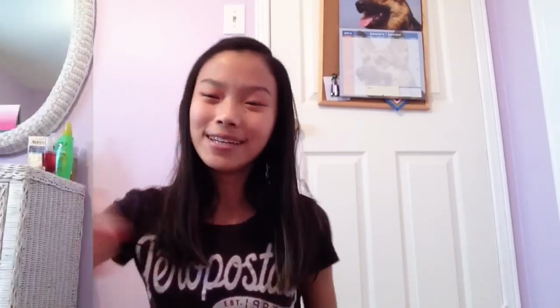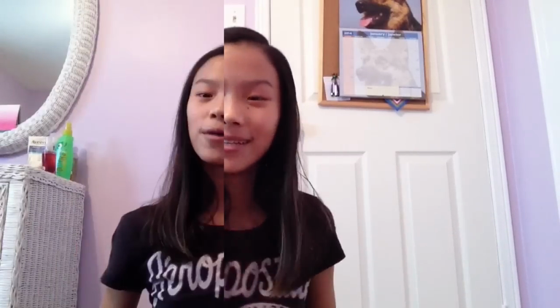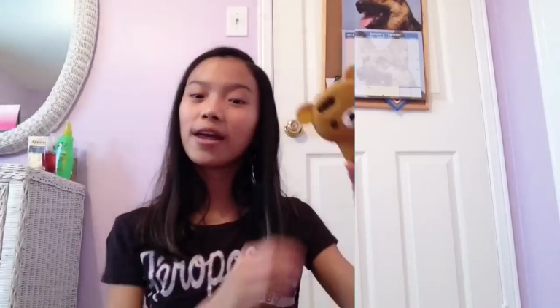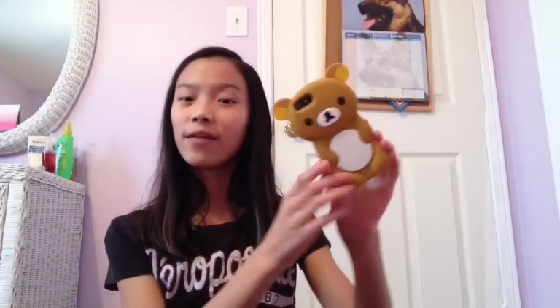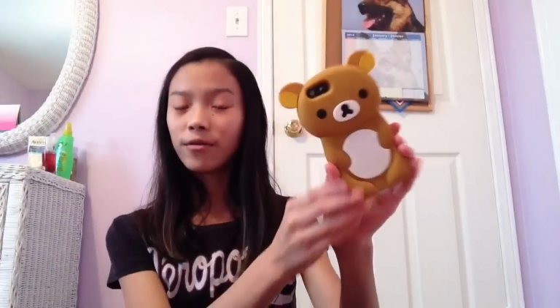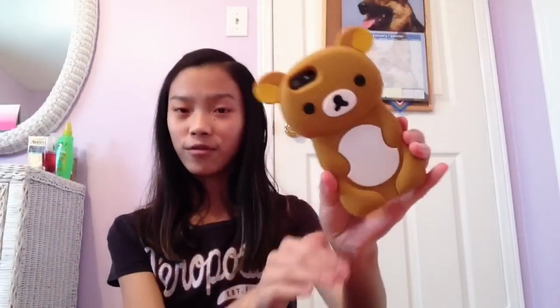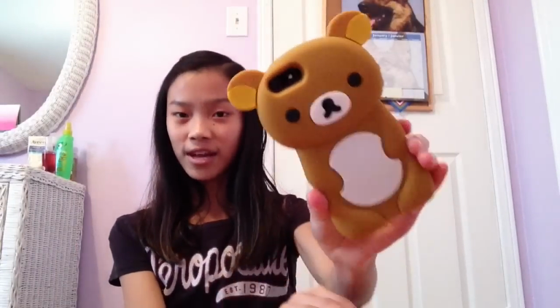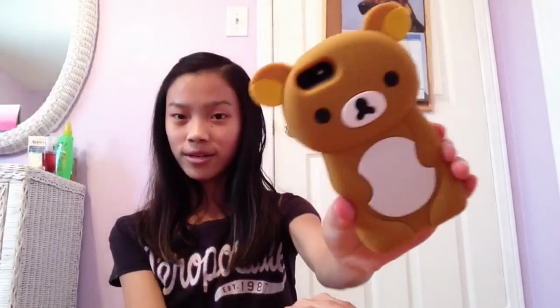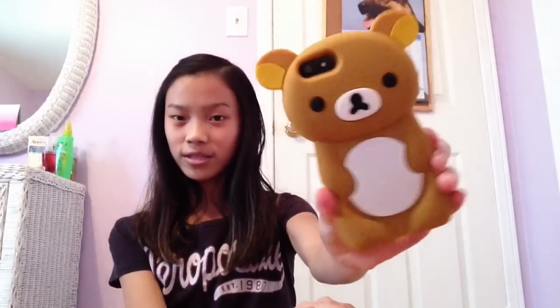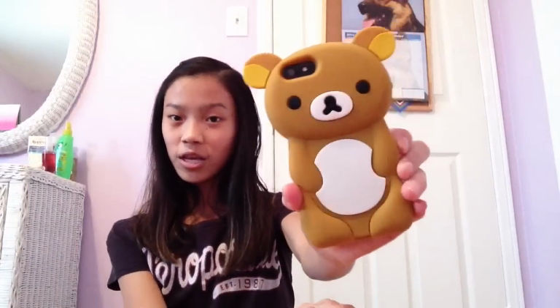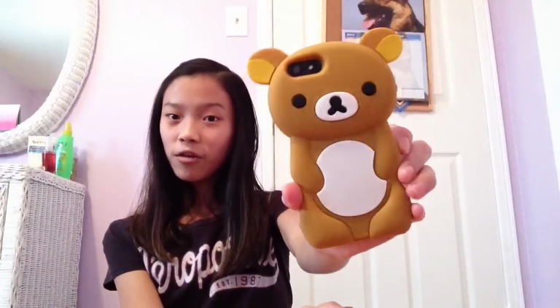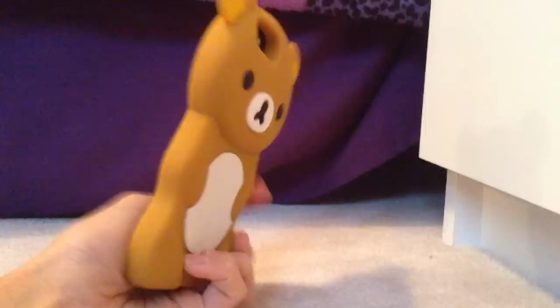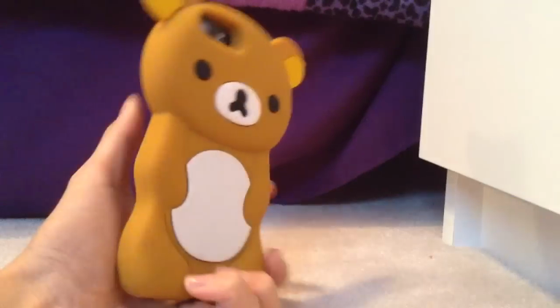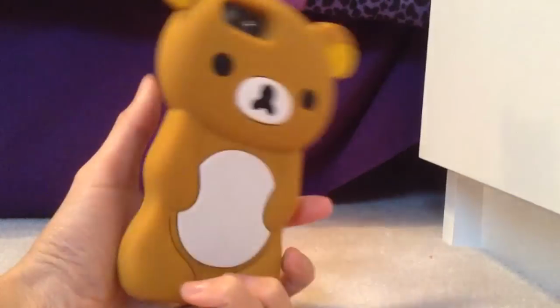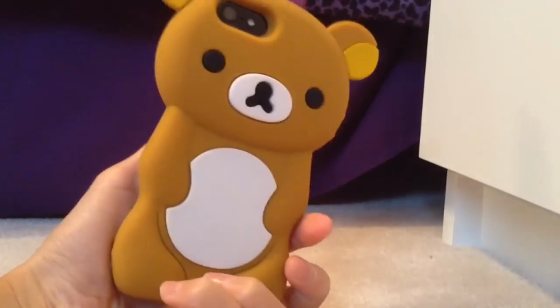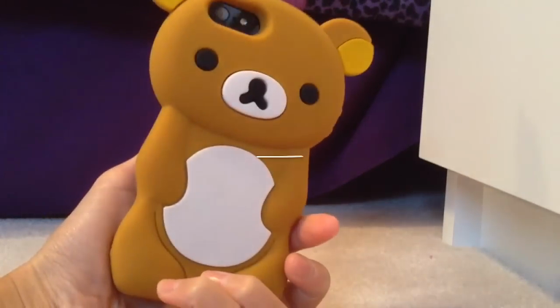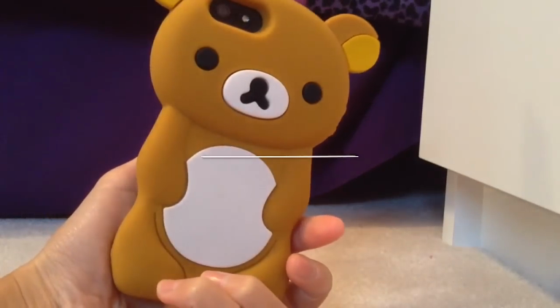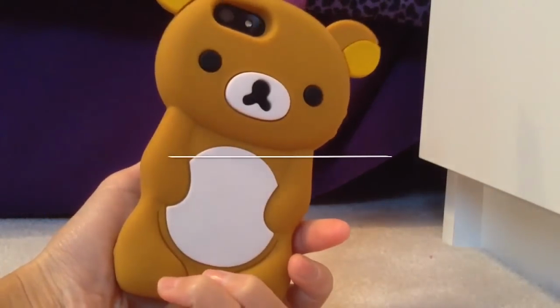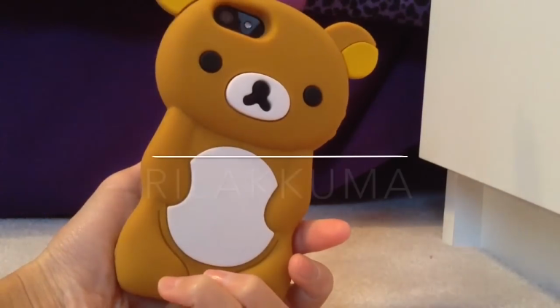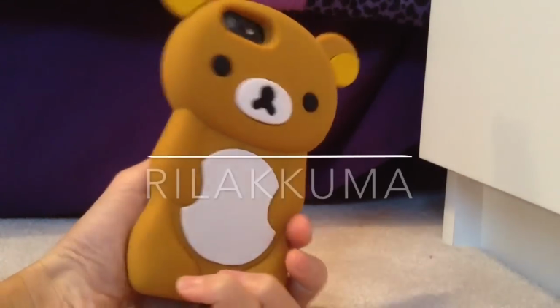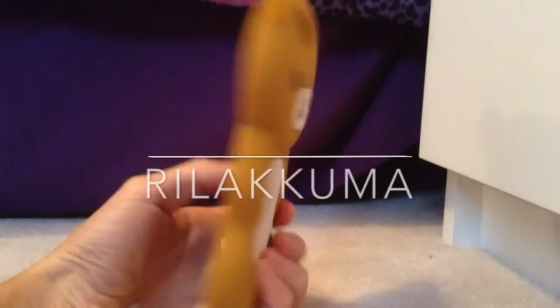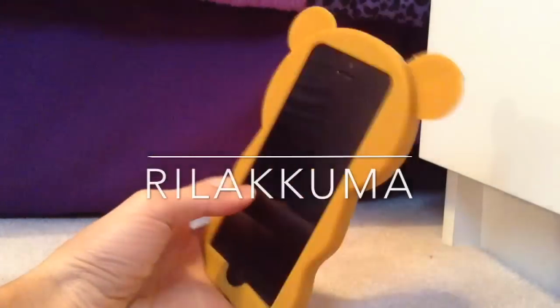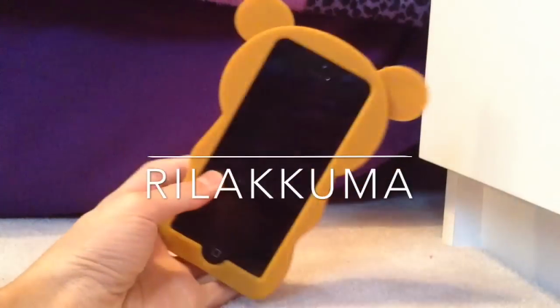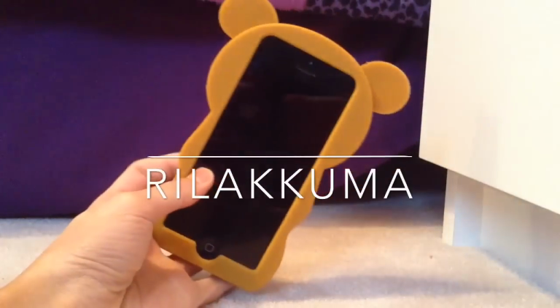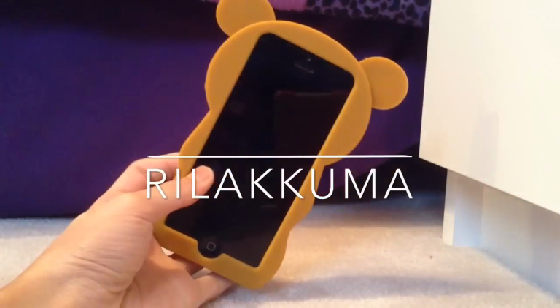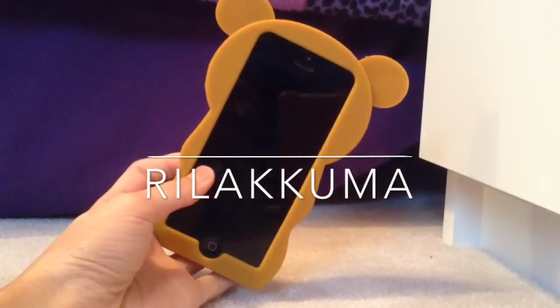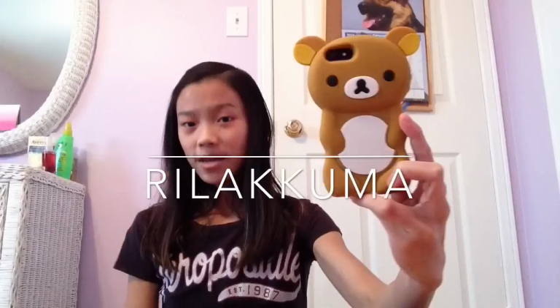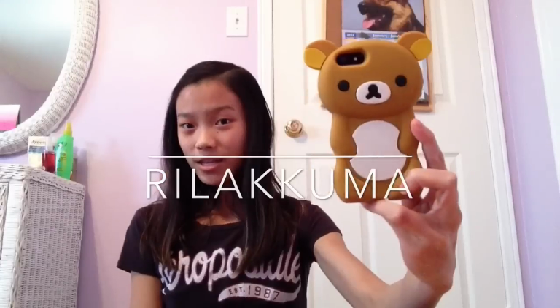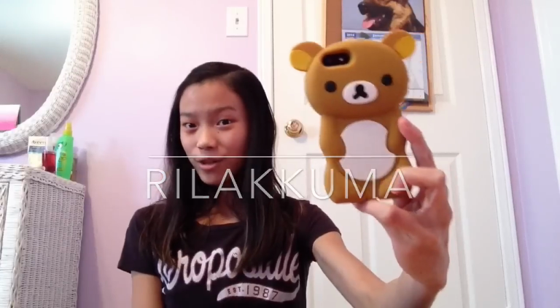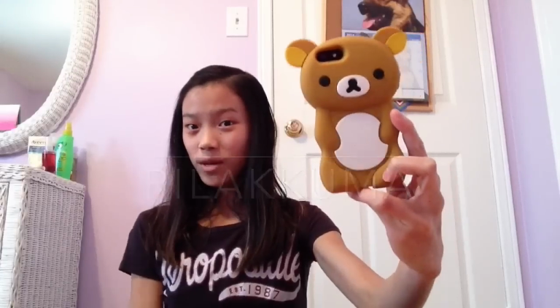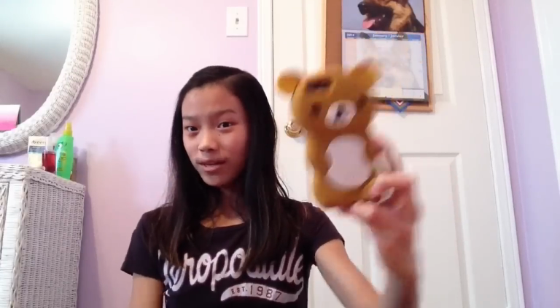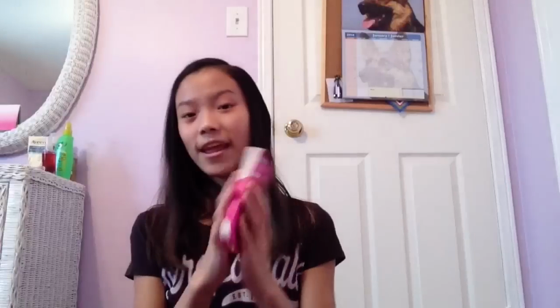The one I have on my phone right now is this Rilakkuma bear. I'm not joking, it's Rilakkuma — it will be spelled right here. It is a Rilakkuma case.